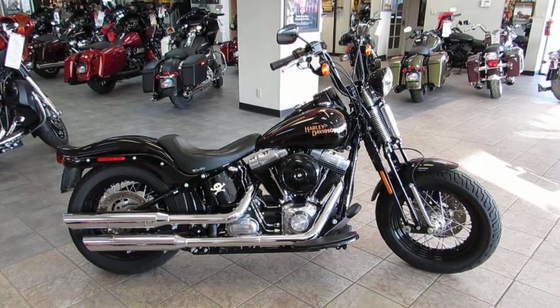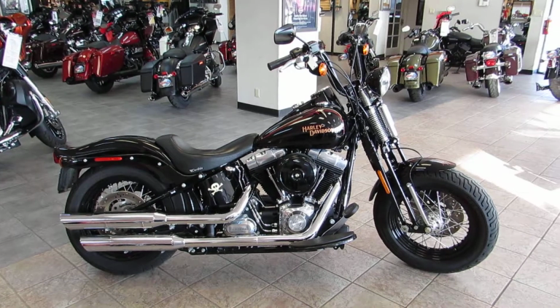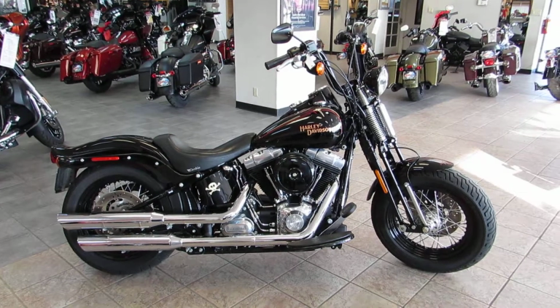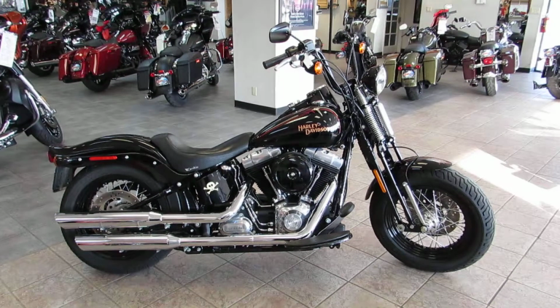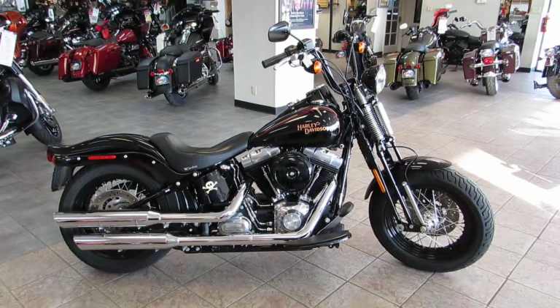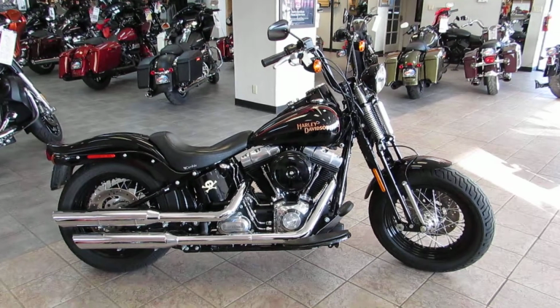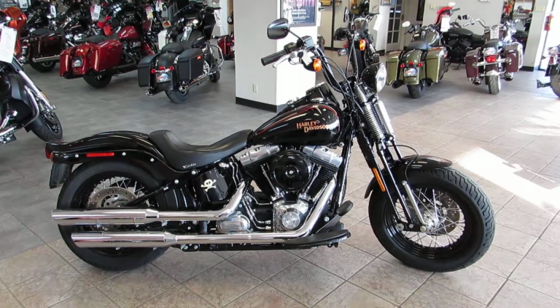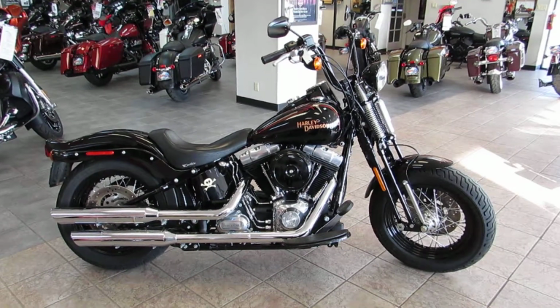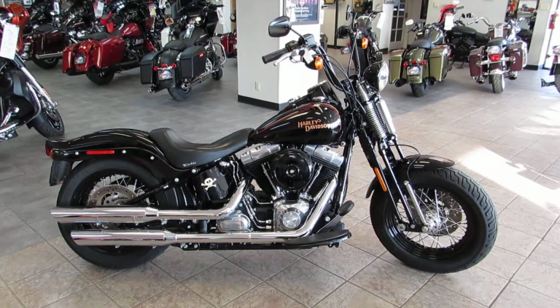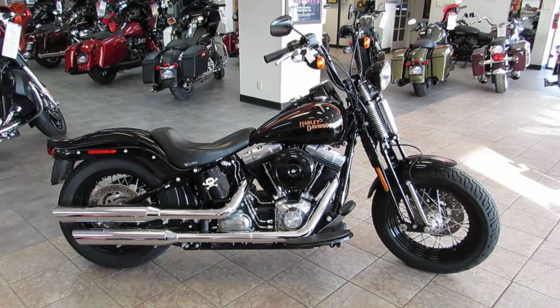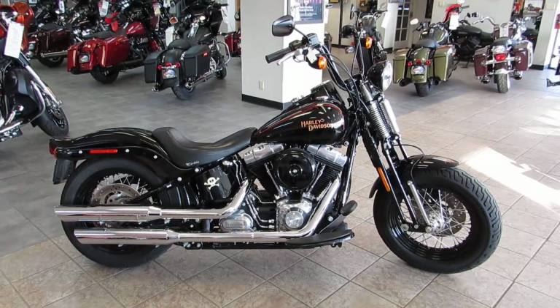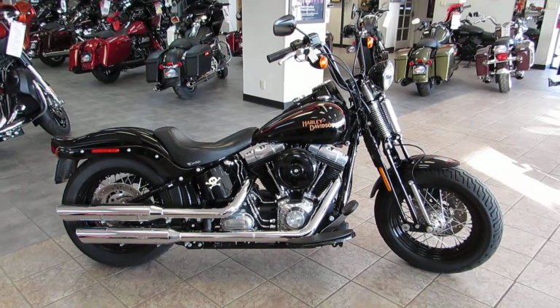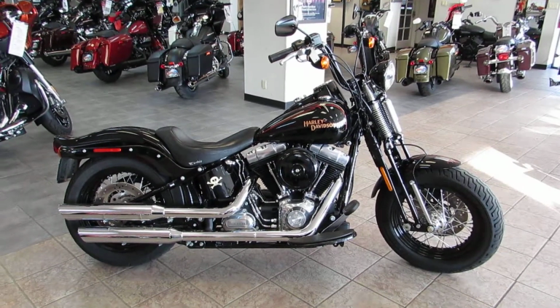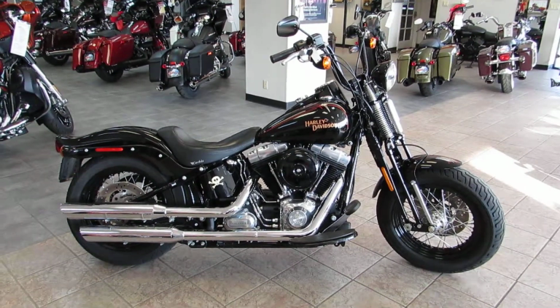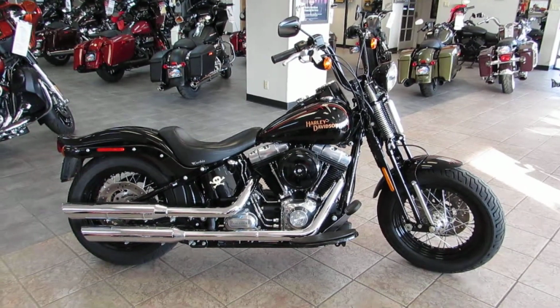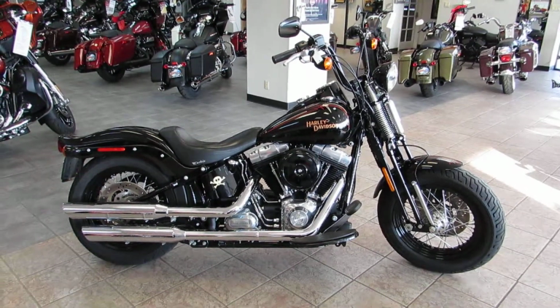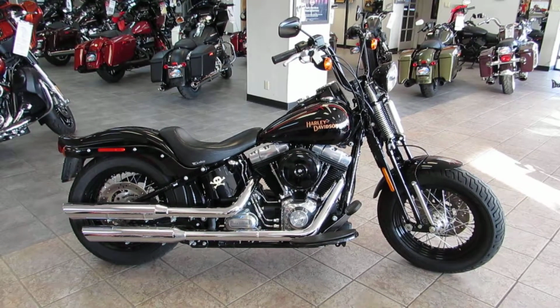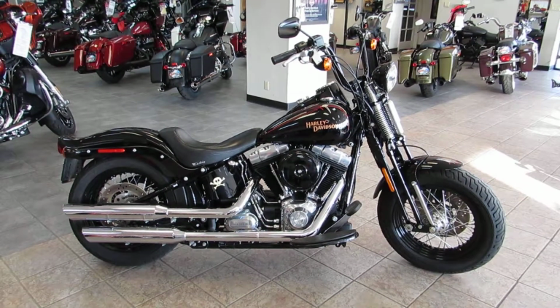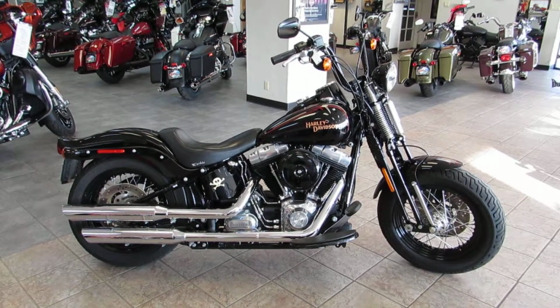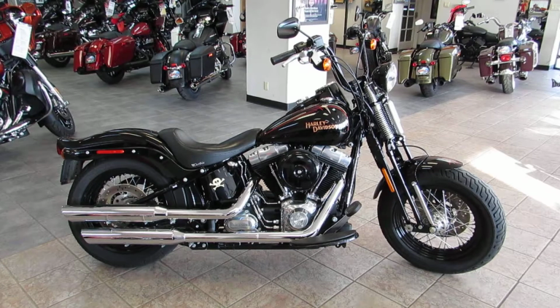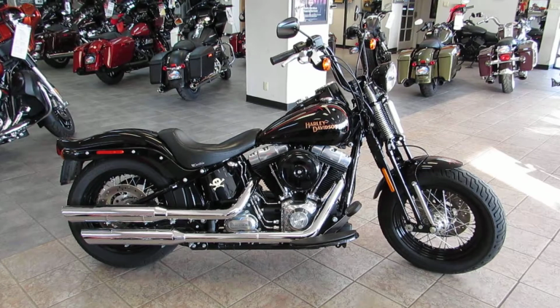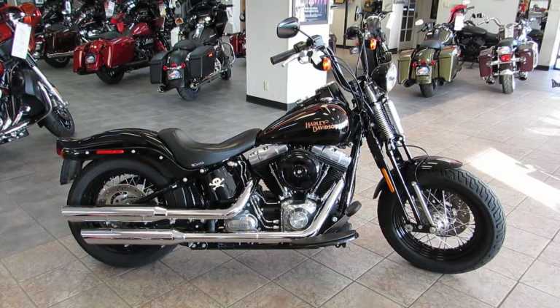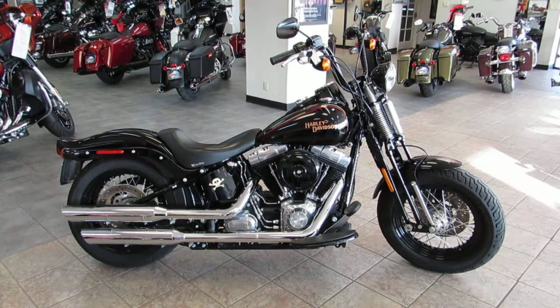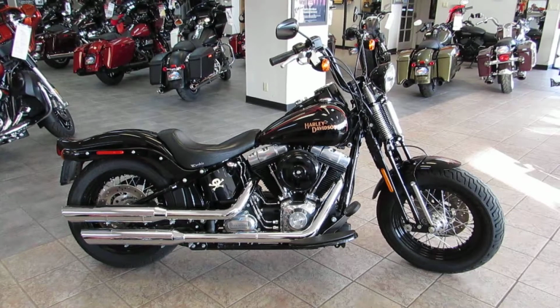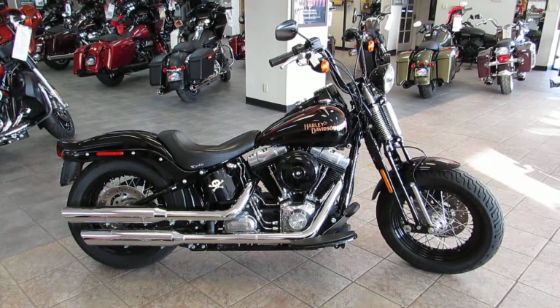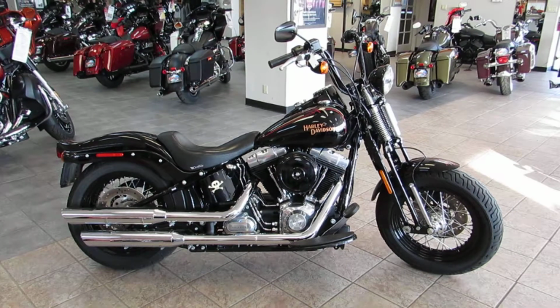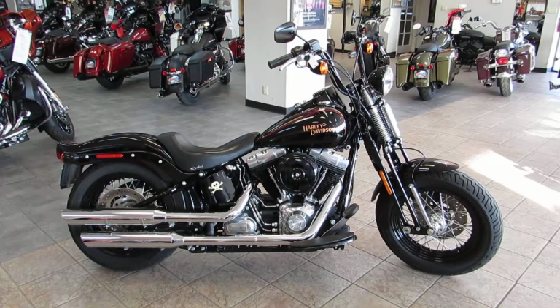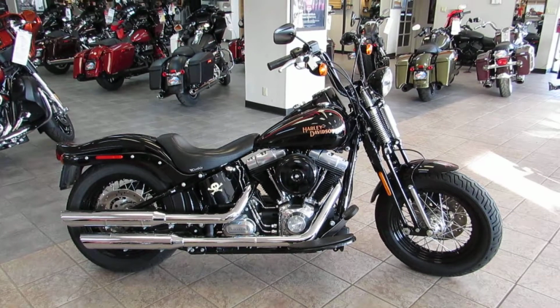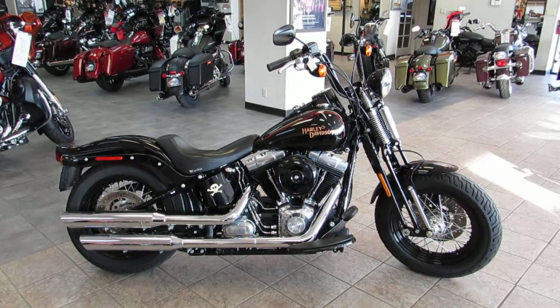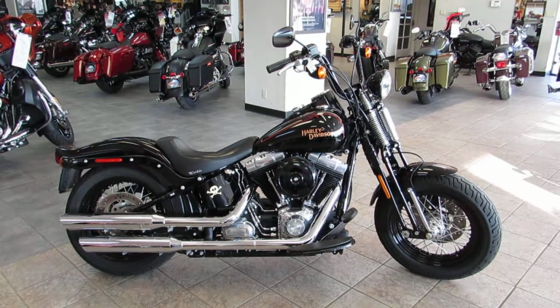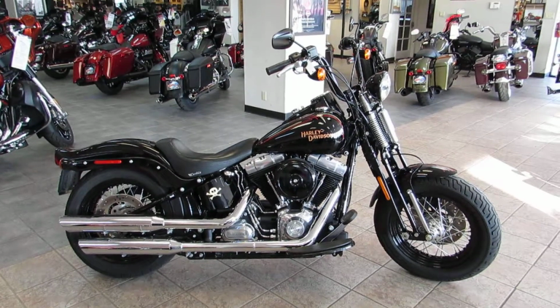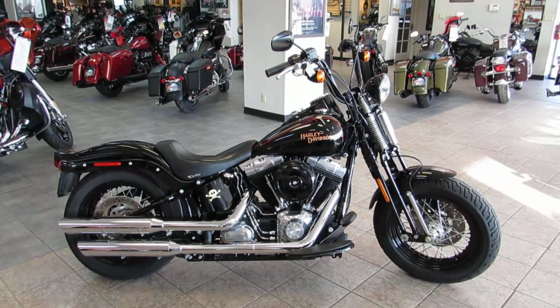What's going on guys and gals? Chris here, West Coast Harley-Davidson — your largest pre-owned Harley-Davidson dealership in Northern California.